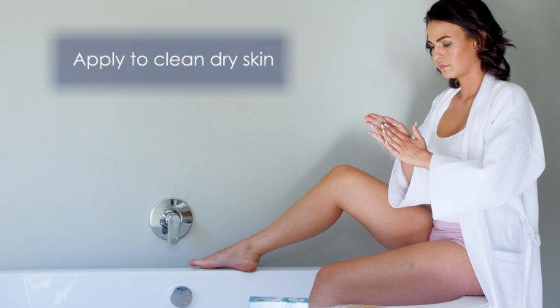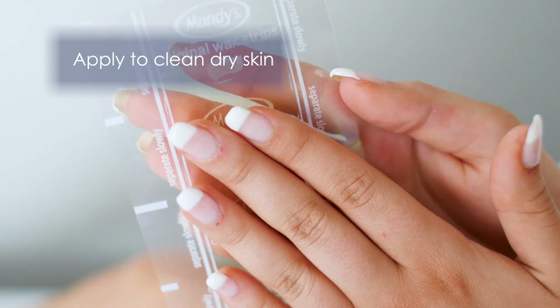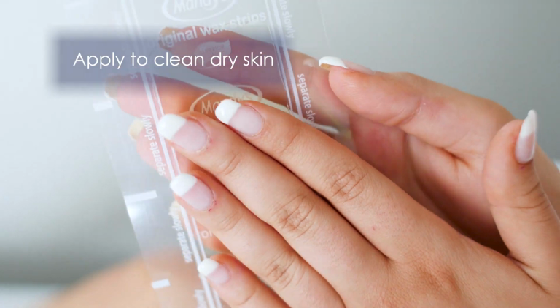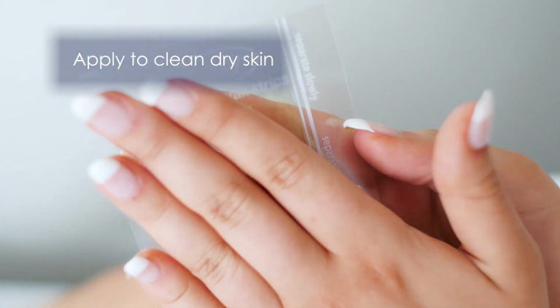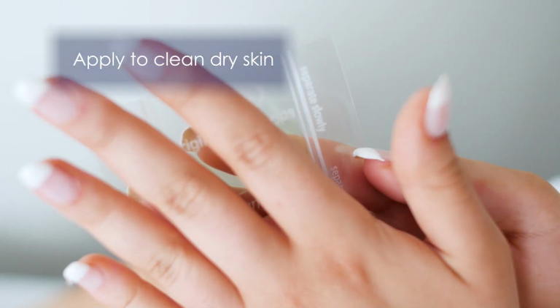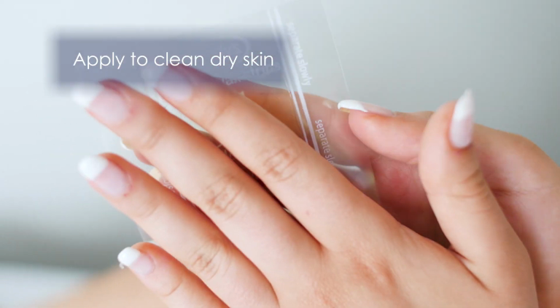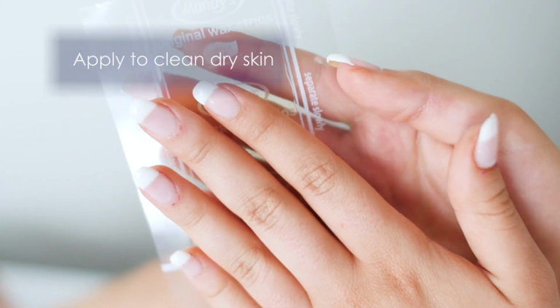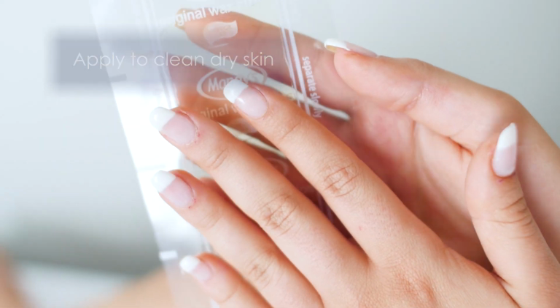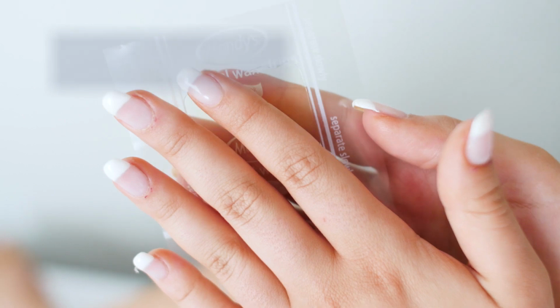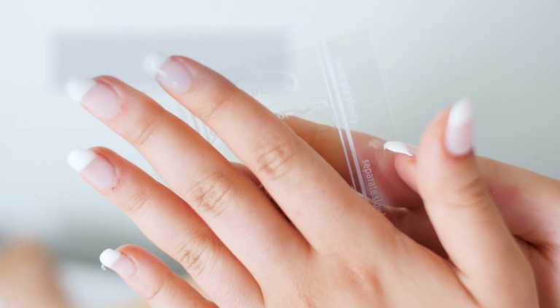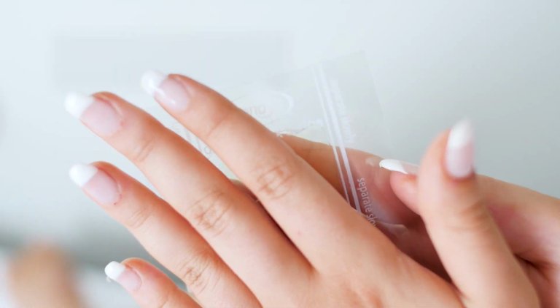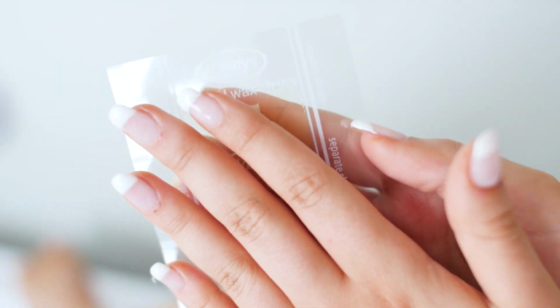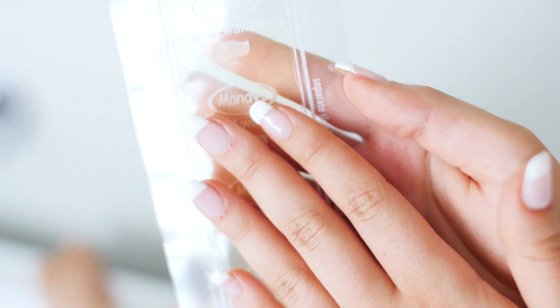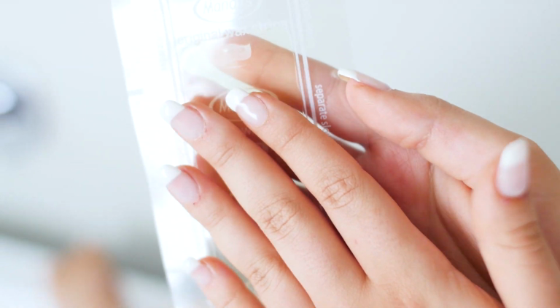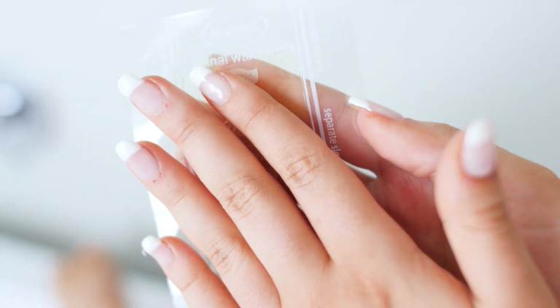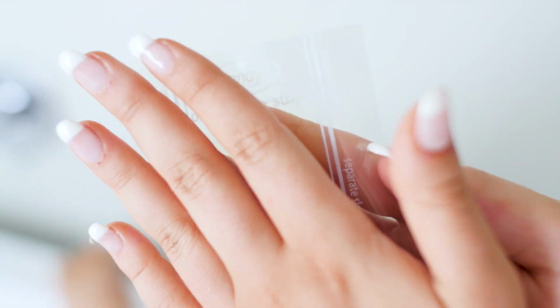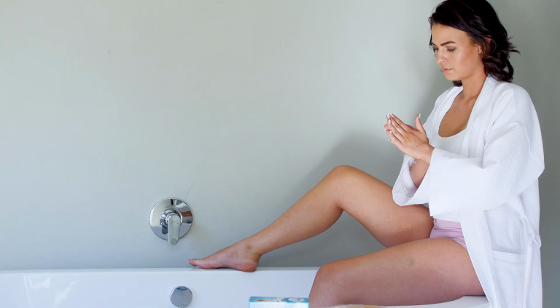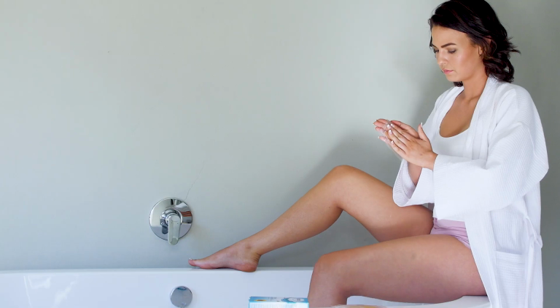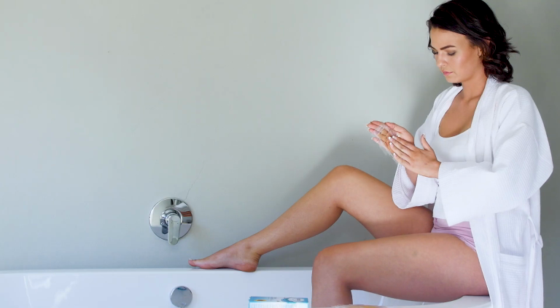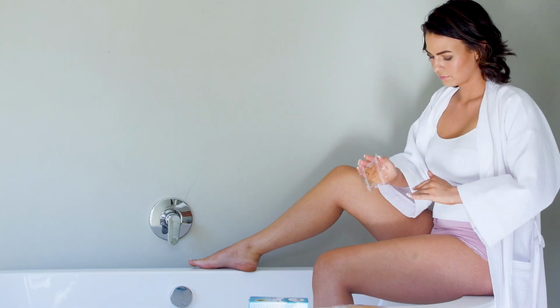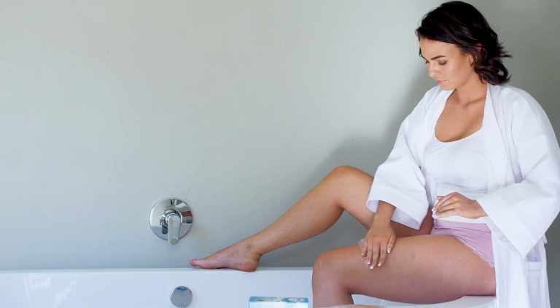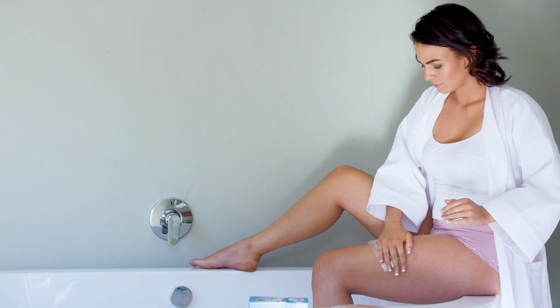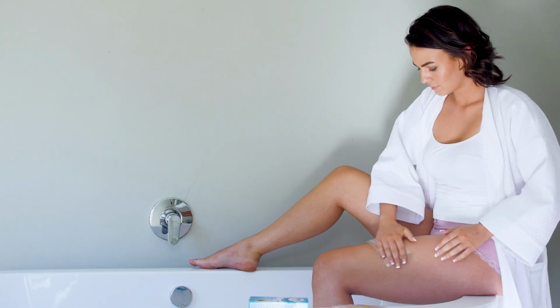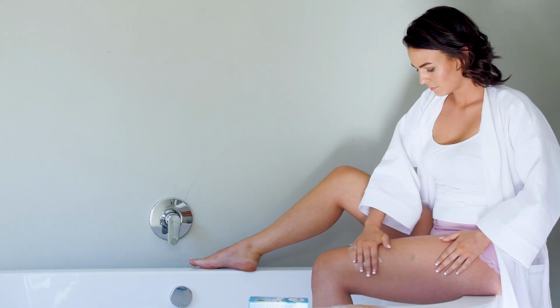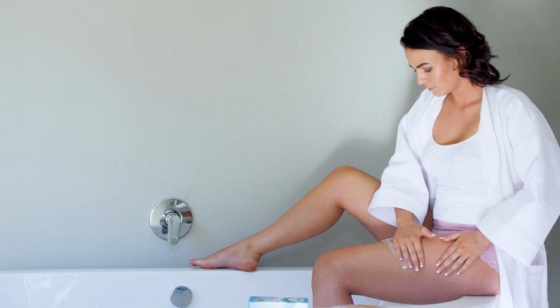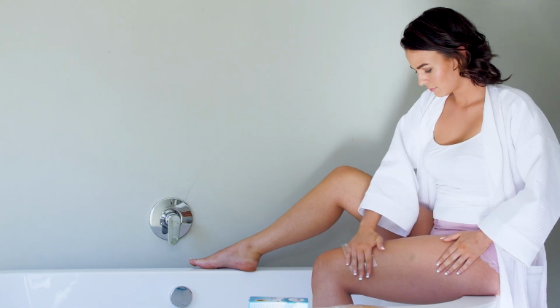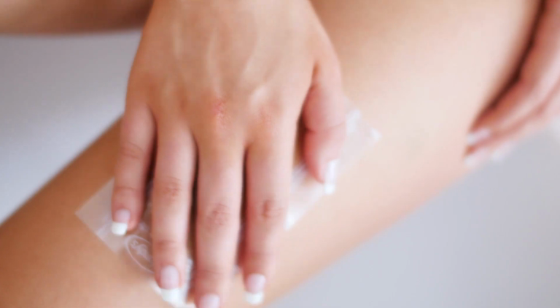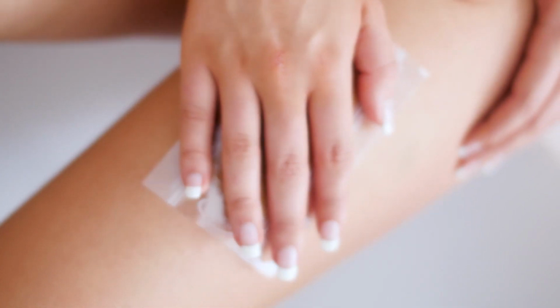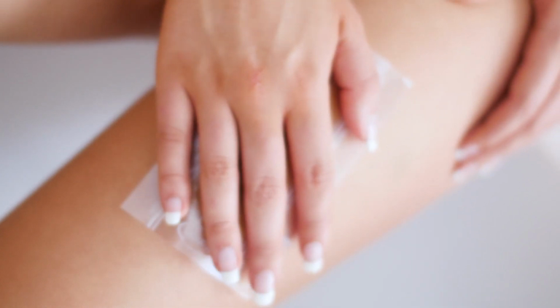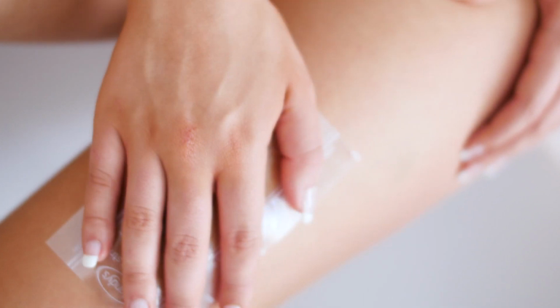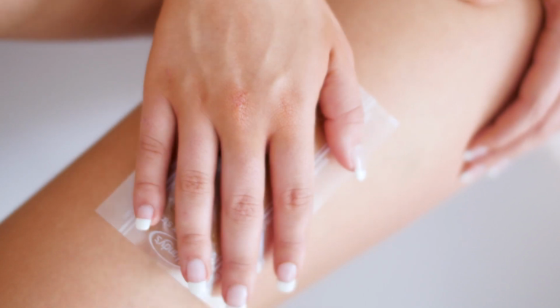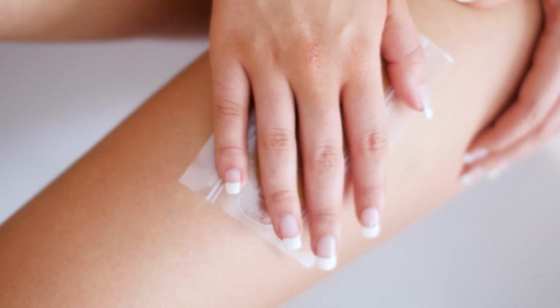Warm a double strip by rubbing it between your hands or along the length of your thigh for 20 to 30 seconds.